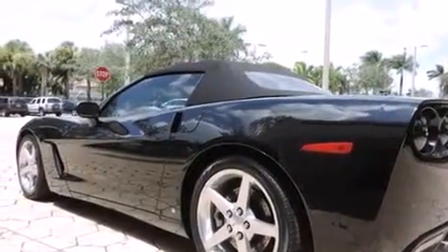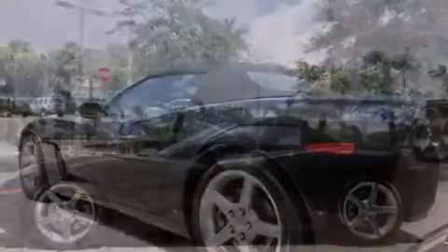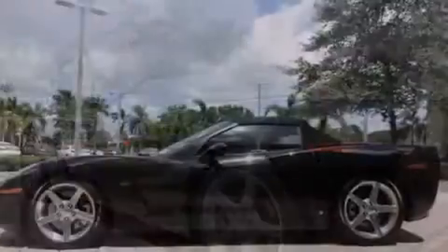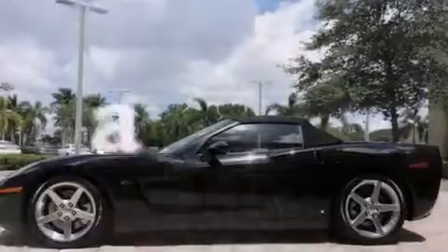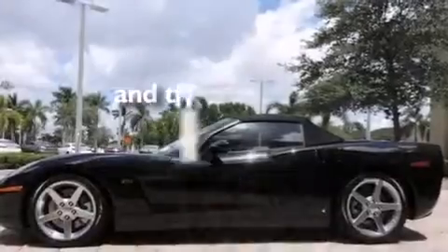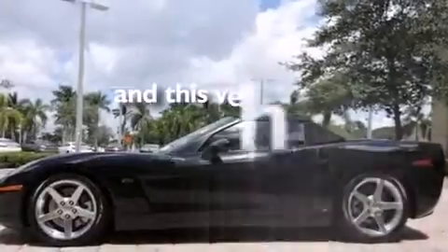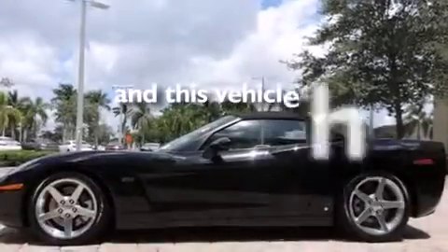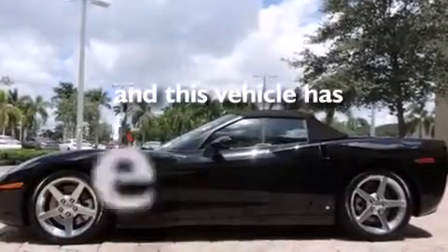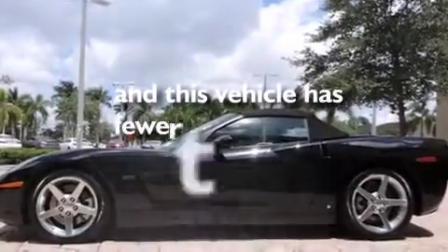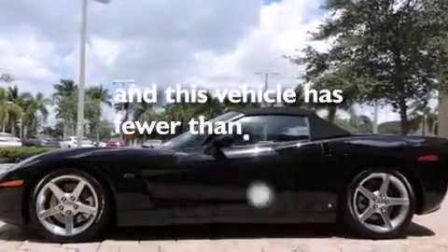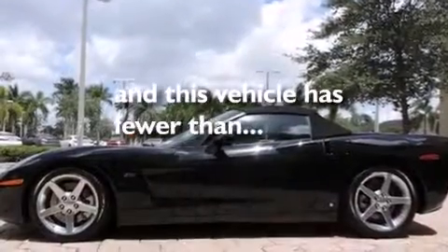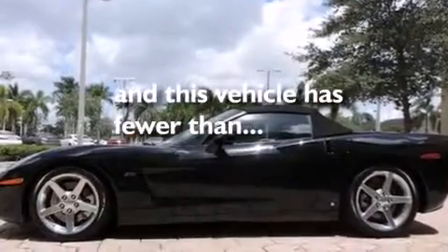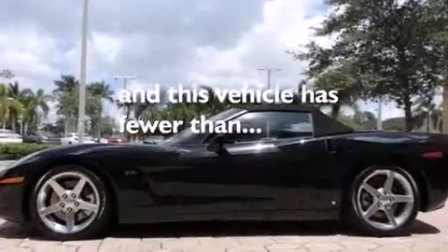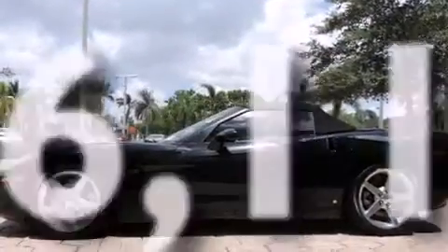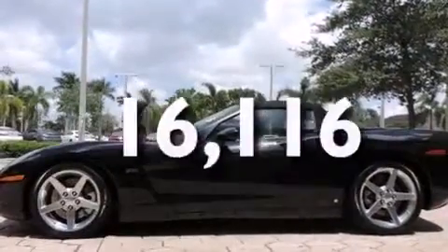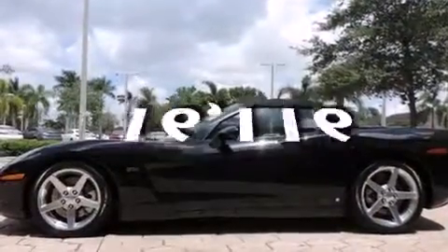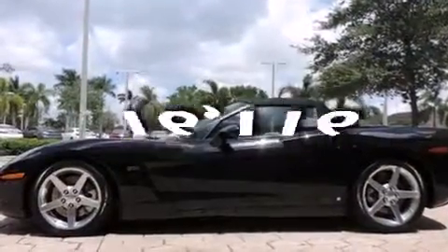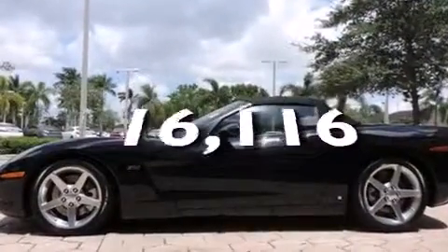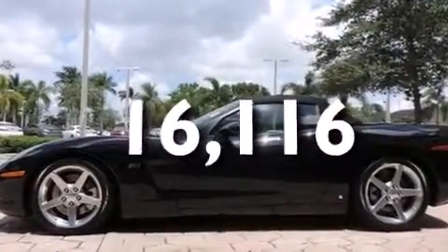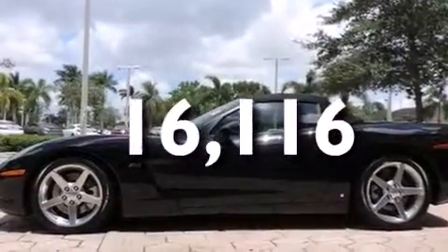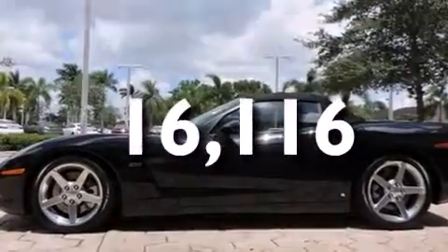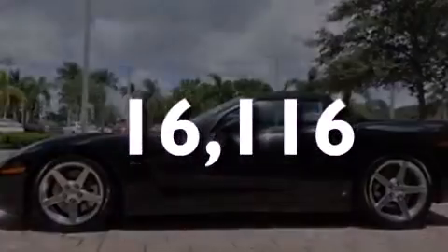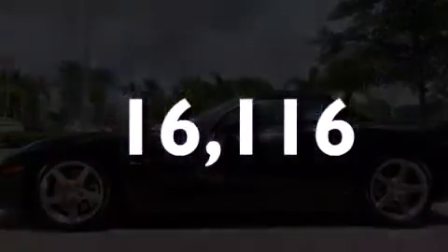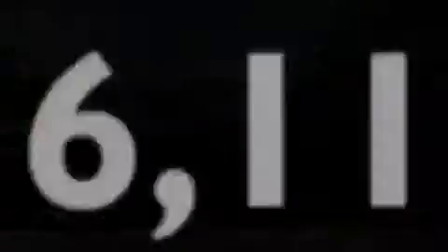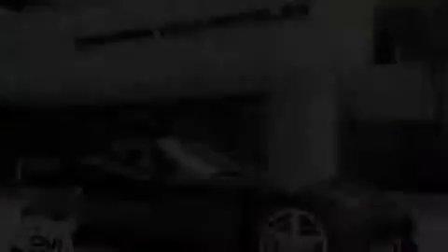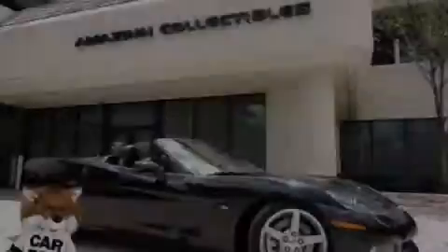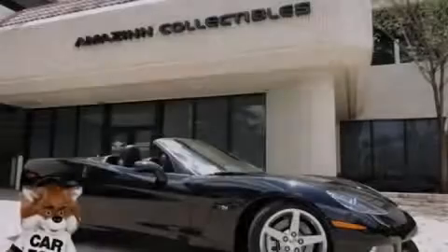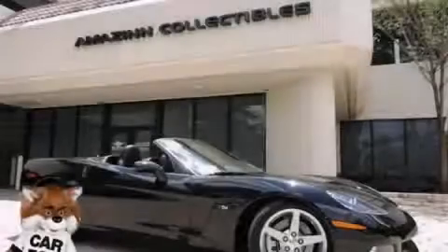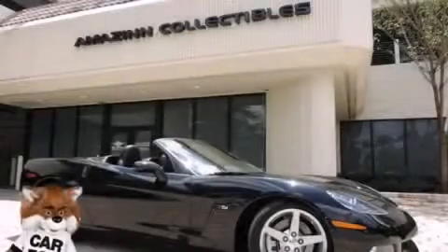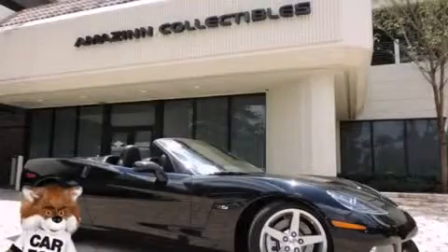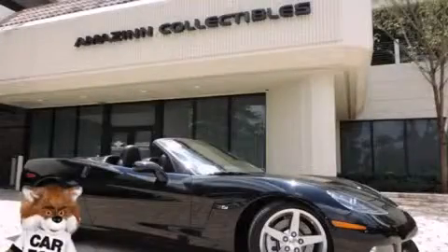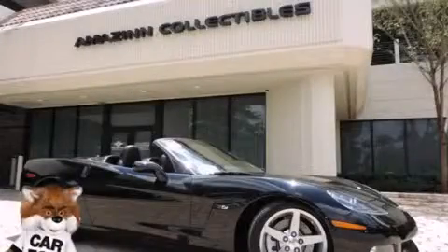This vehicle has less than 17,000 miles. Contact us today to arrange your test drive.